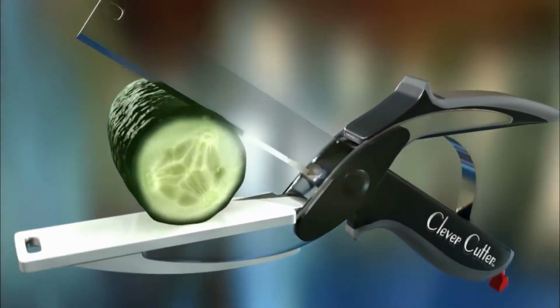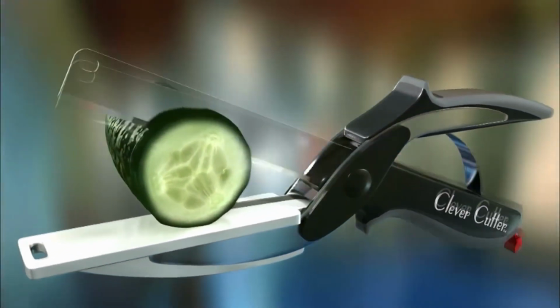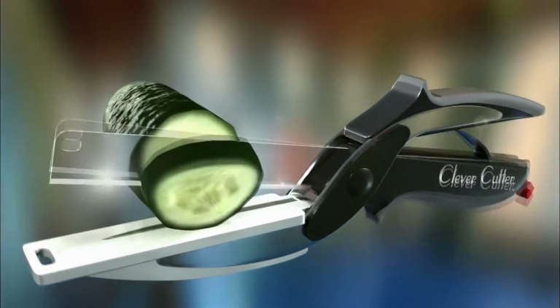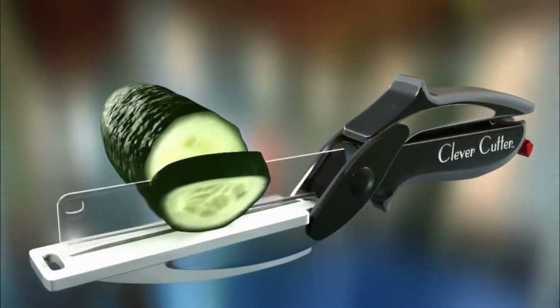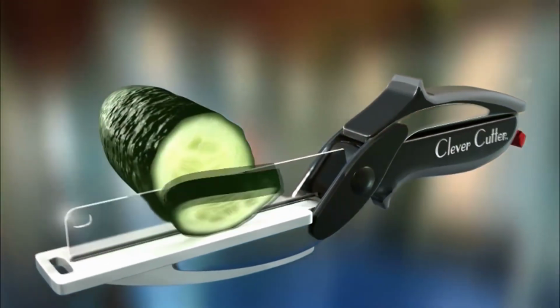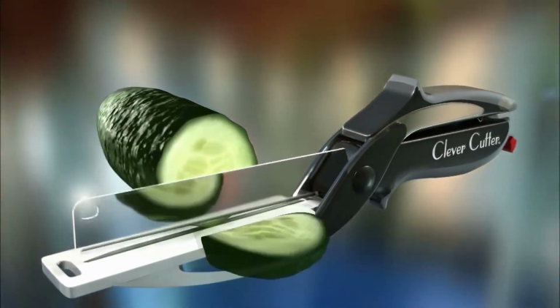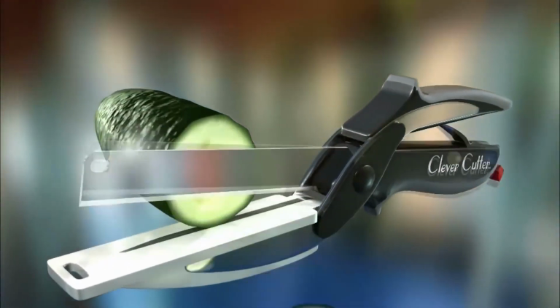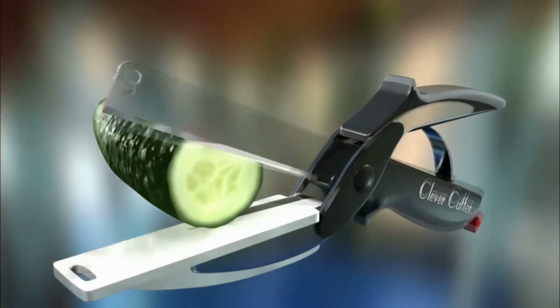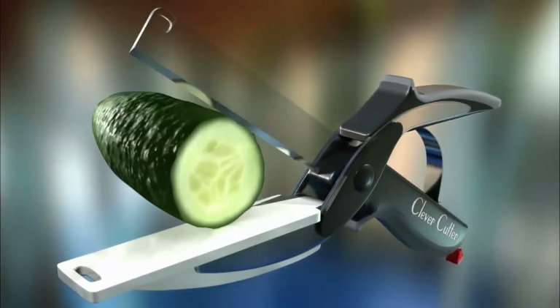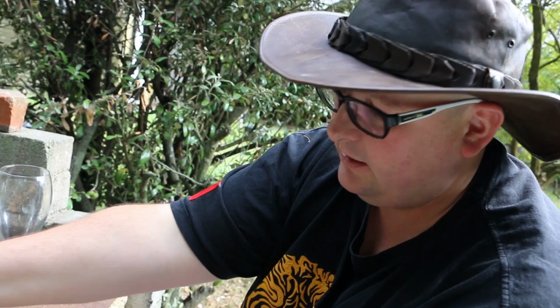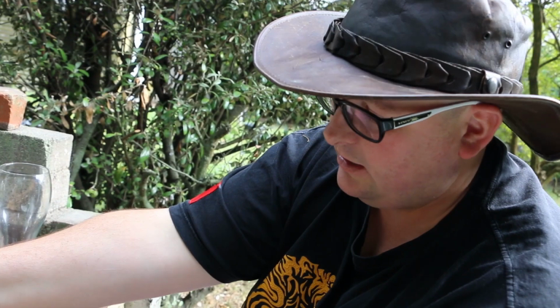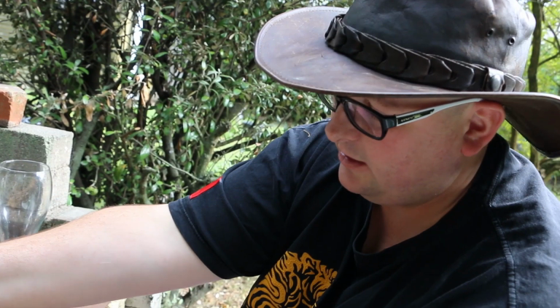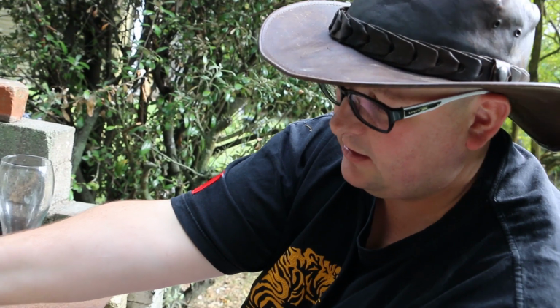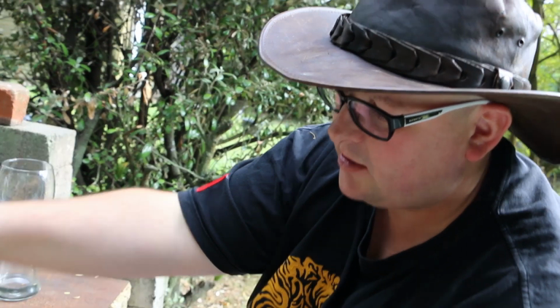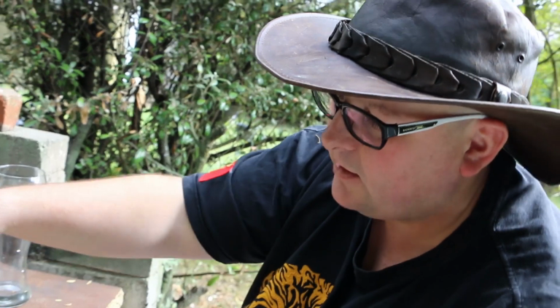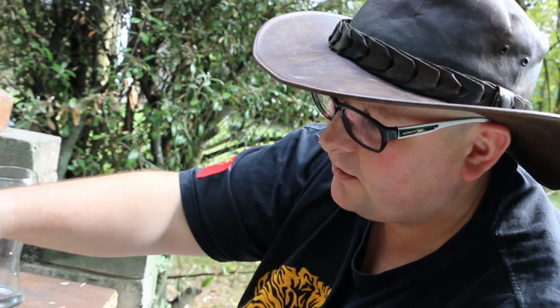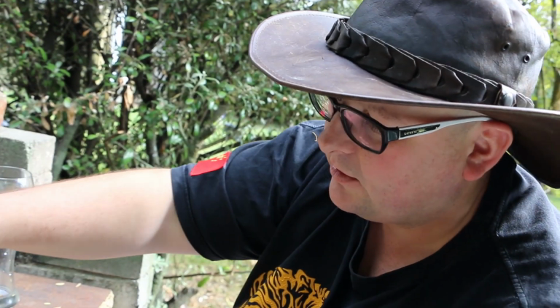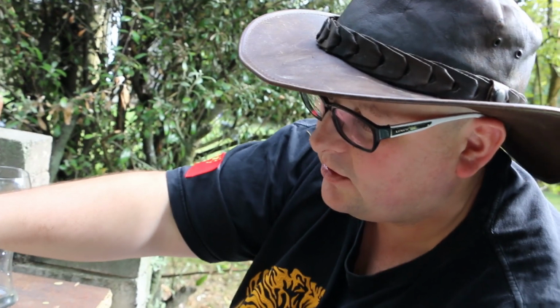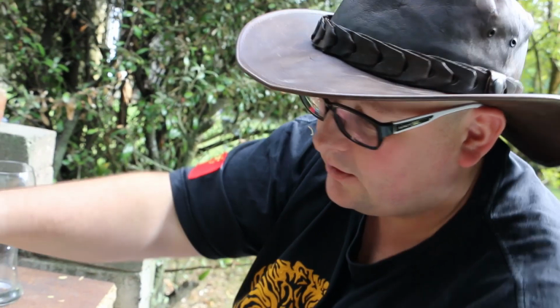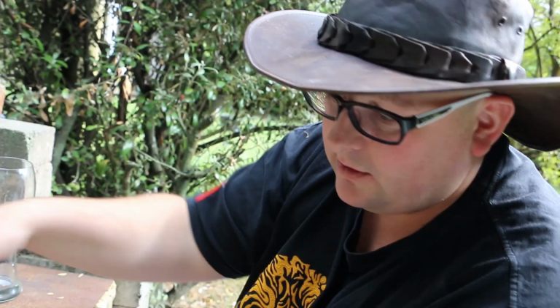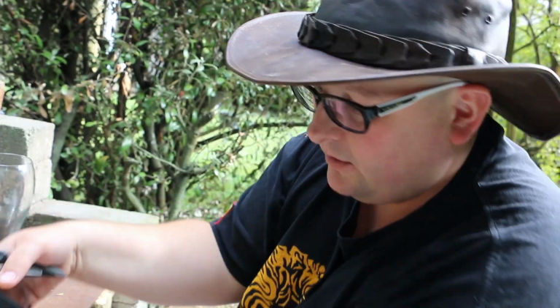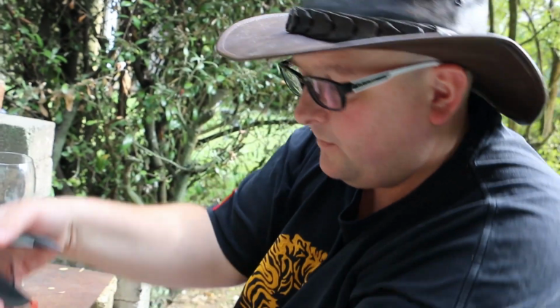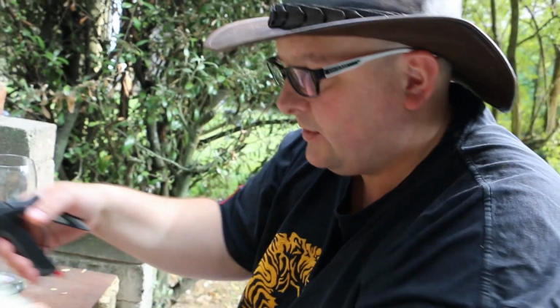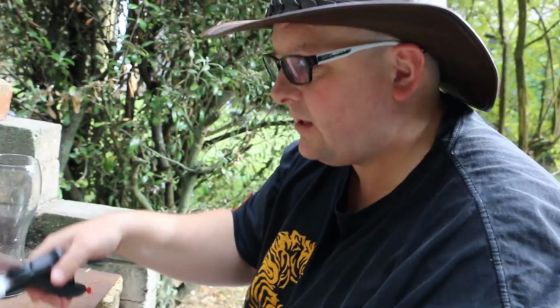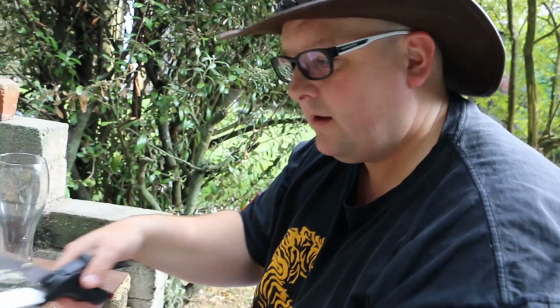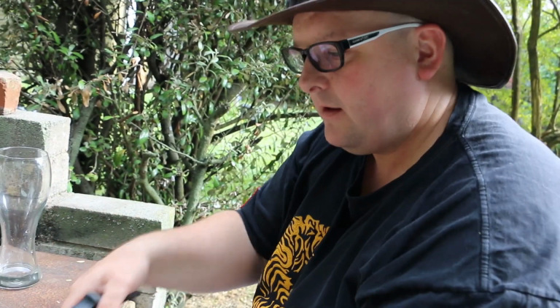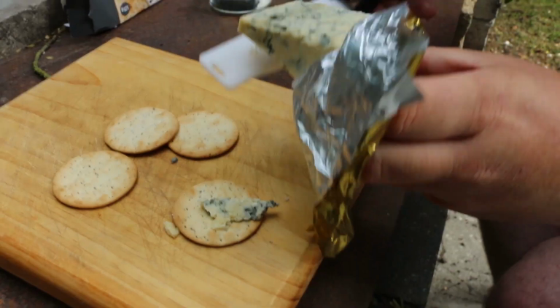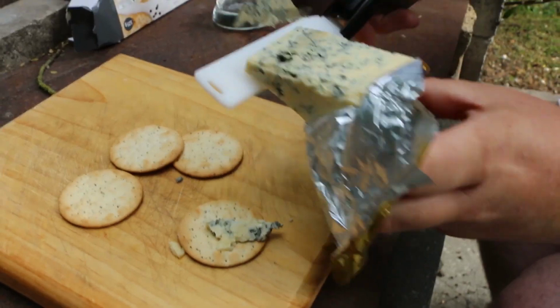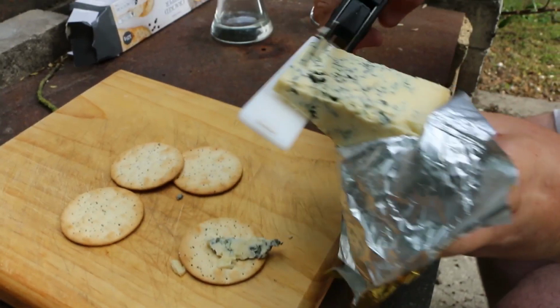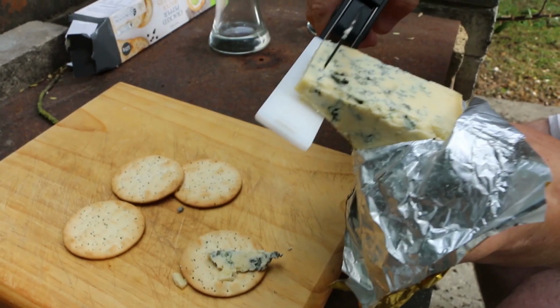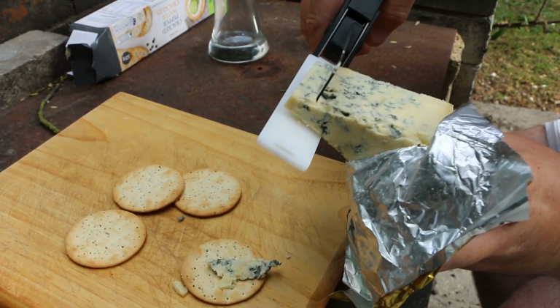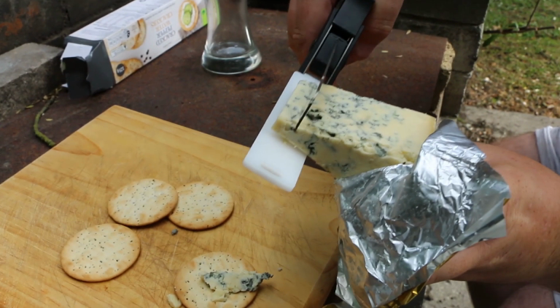To cut through food fast, Clever Cutter cuts up to ten times faster than ordinary cutters. Just look at the difference.